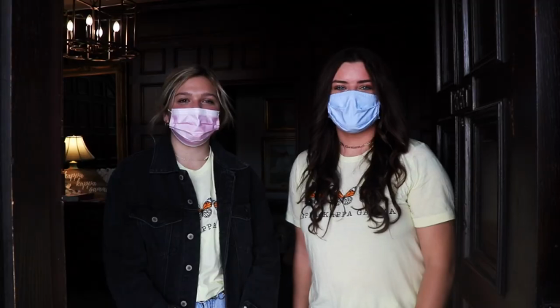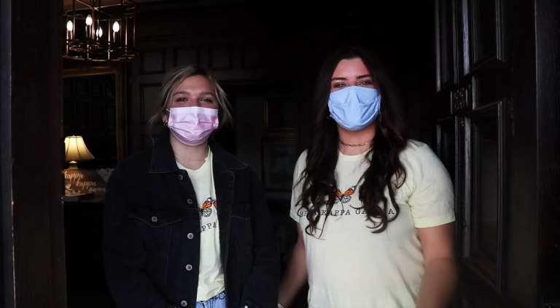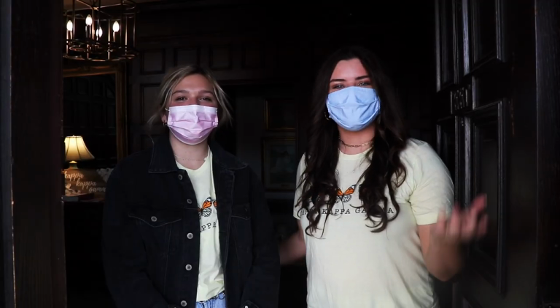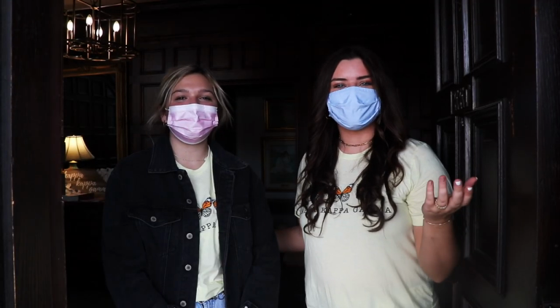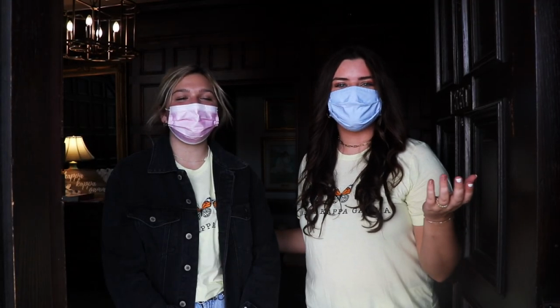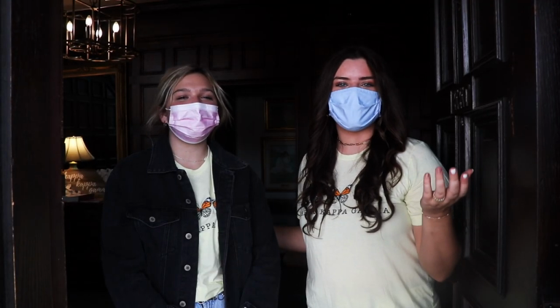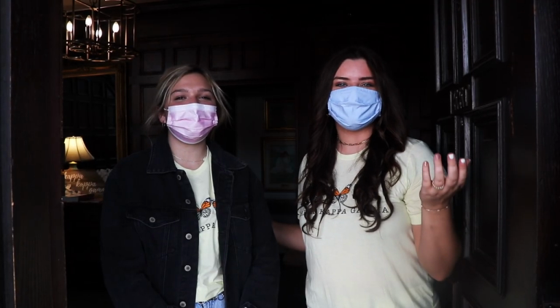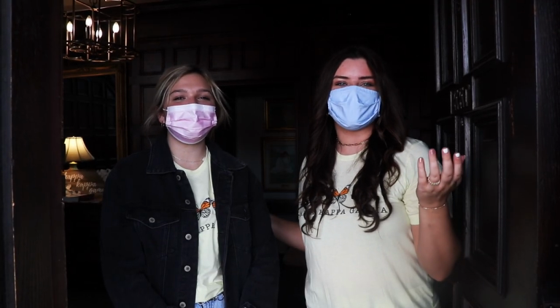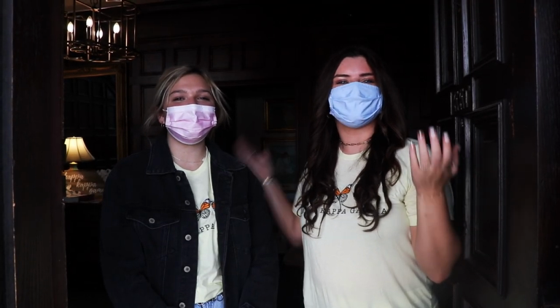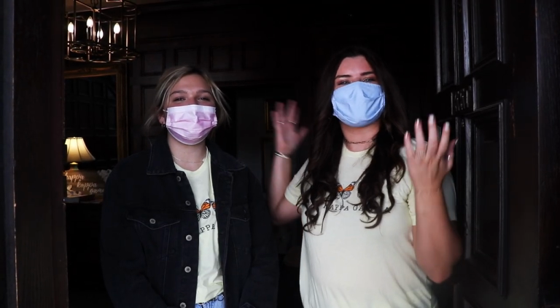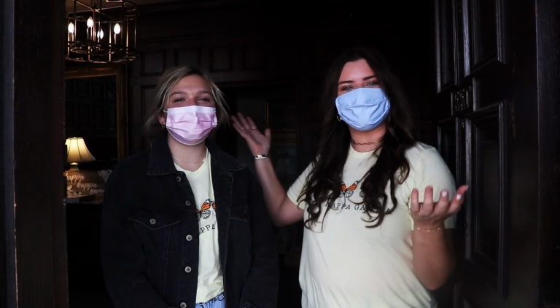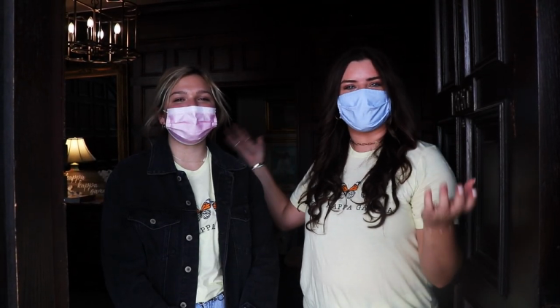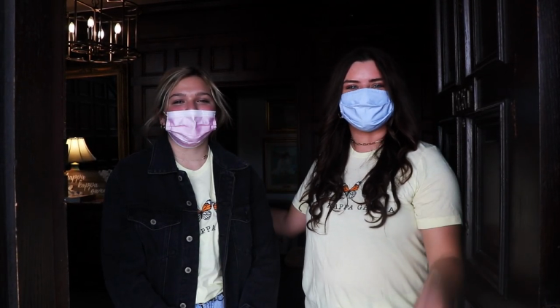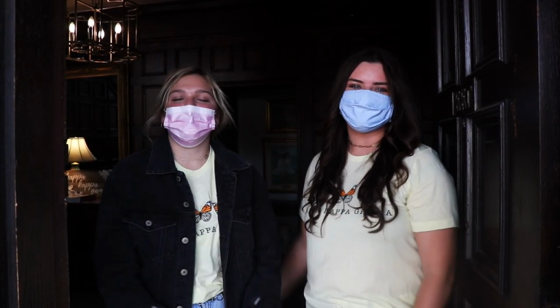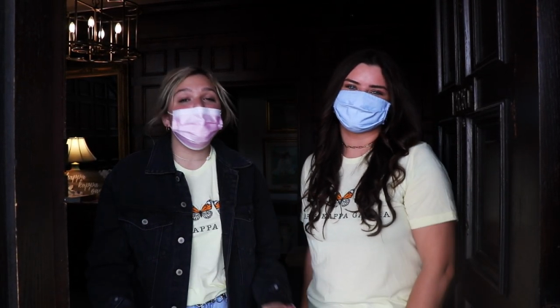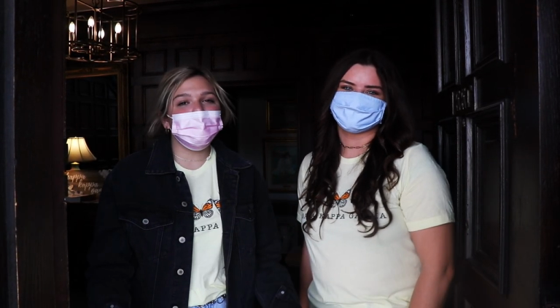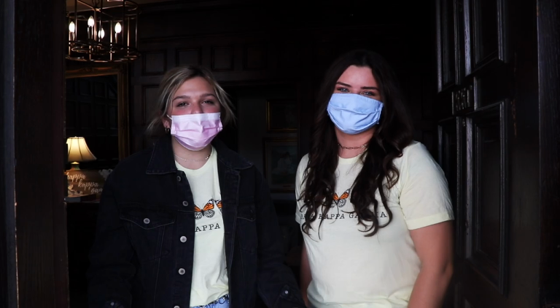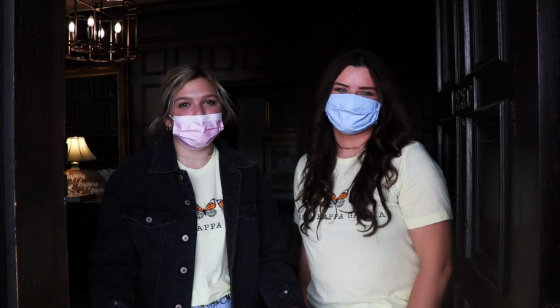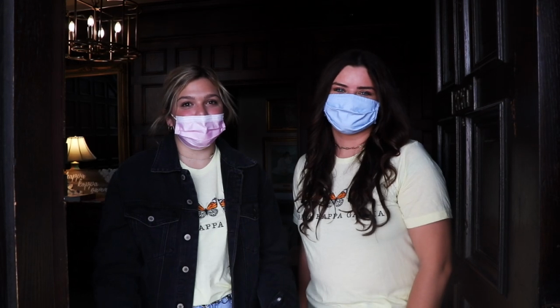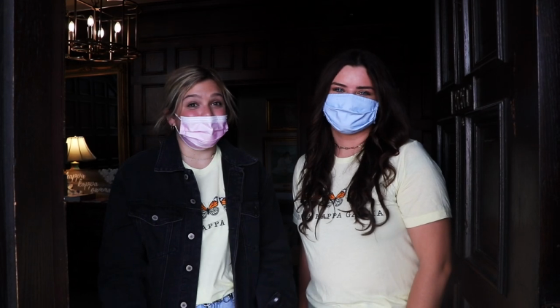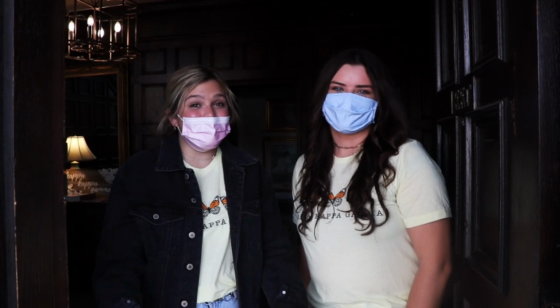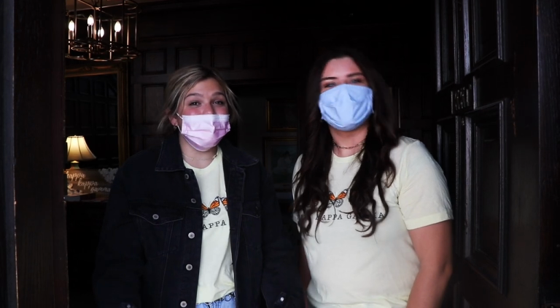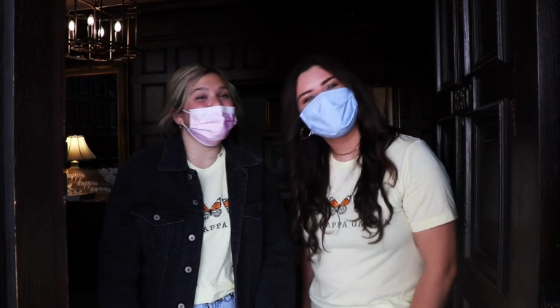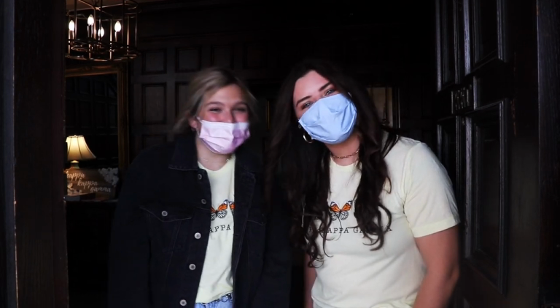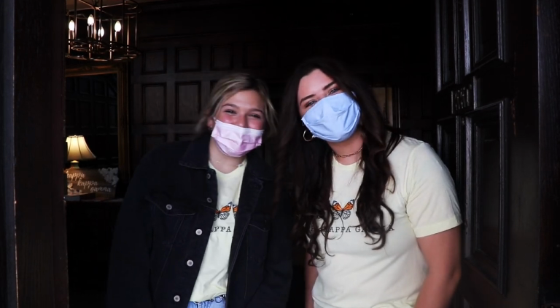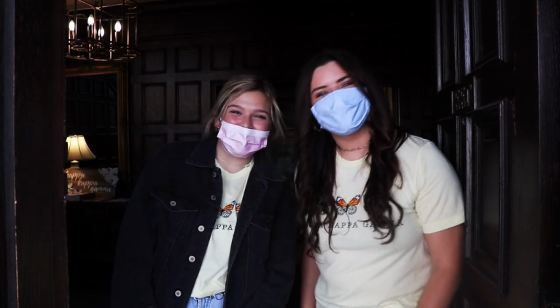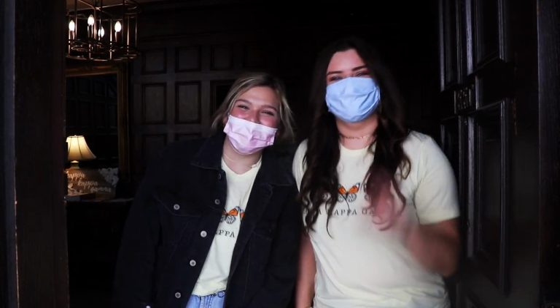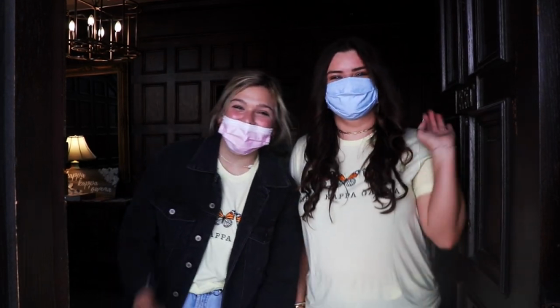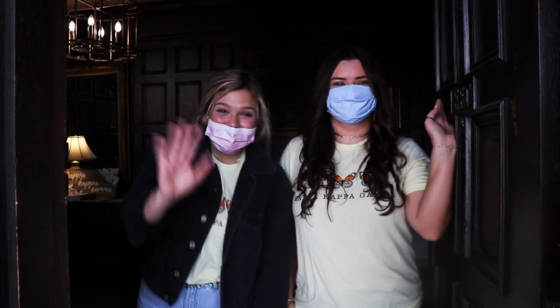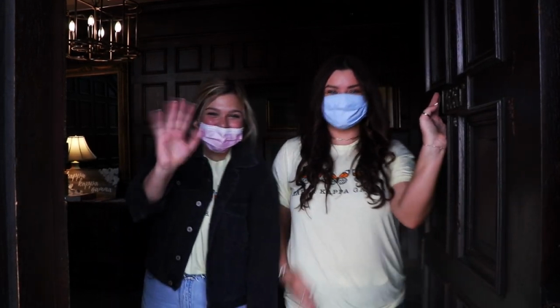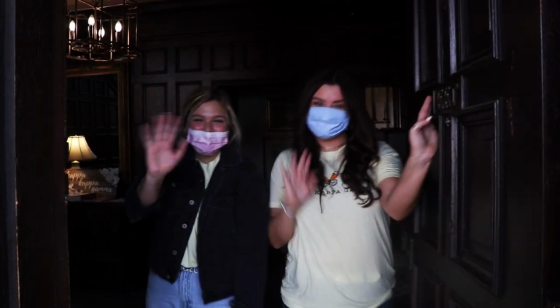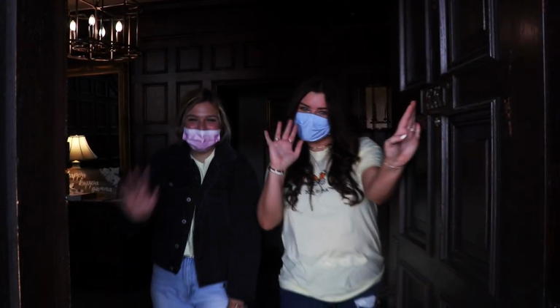Well, that concludes our tour of the Kappa Castle. Thank you so much for watching, and go Greek! Bye!